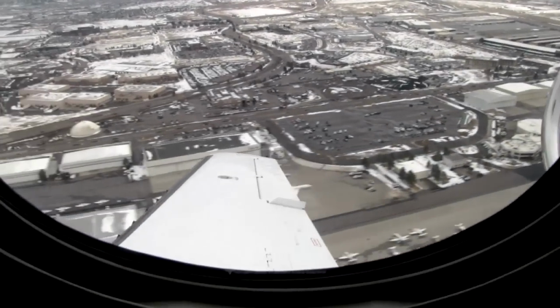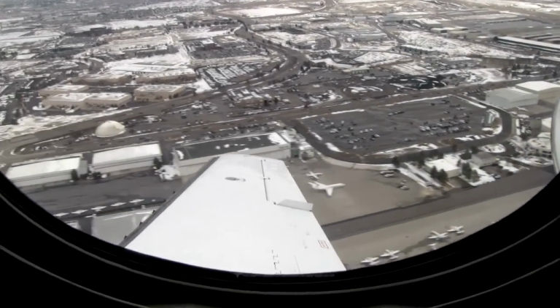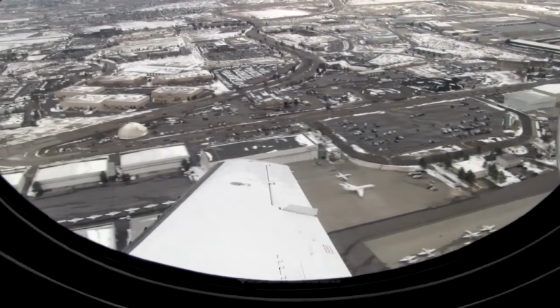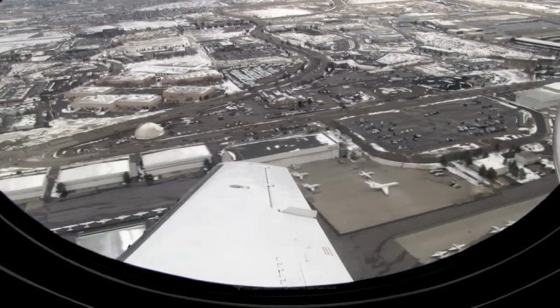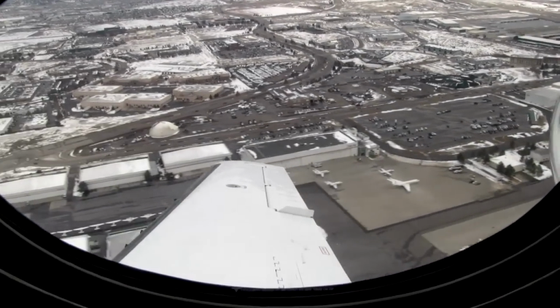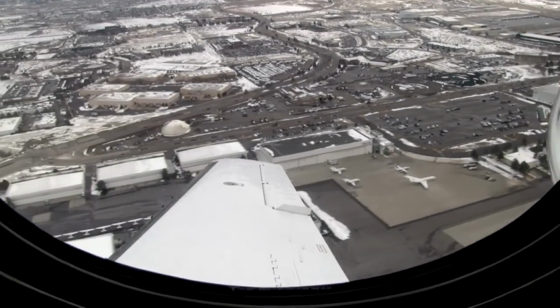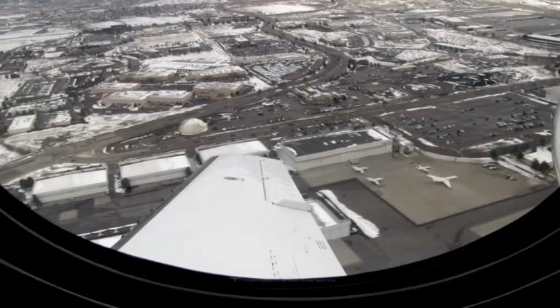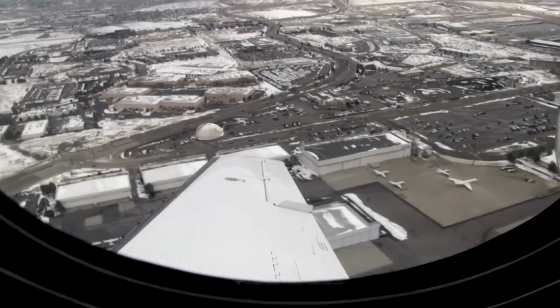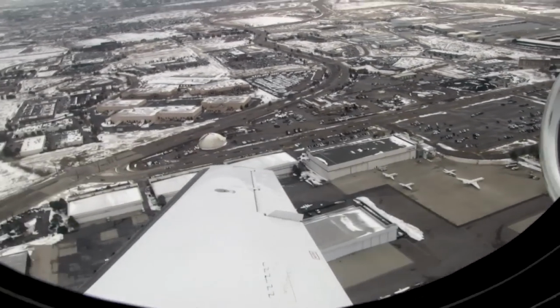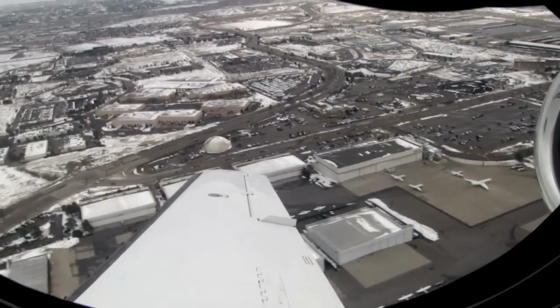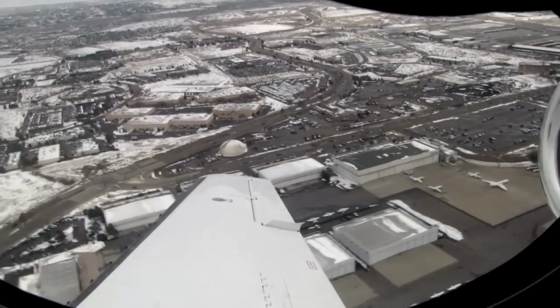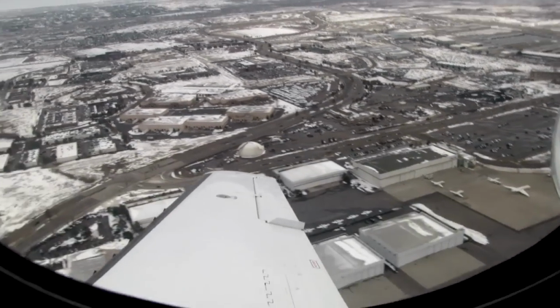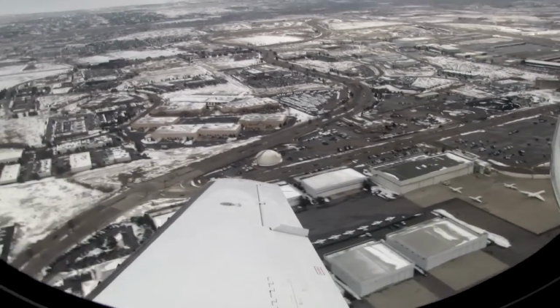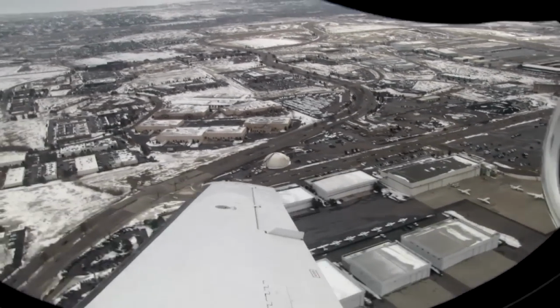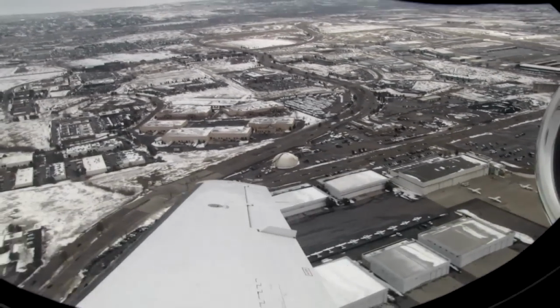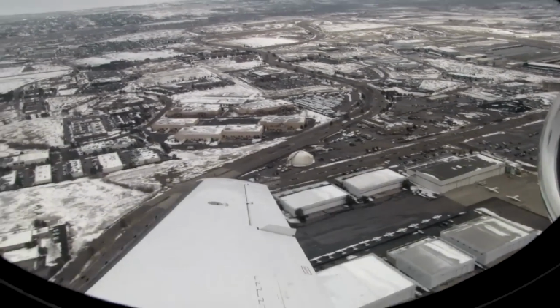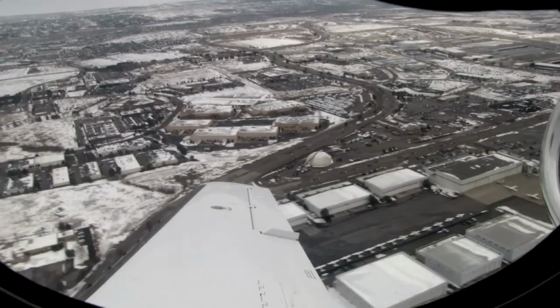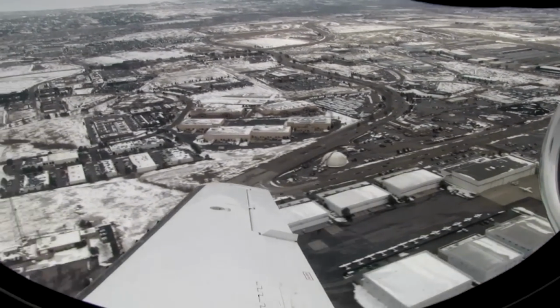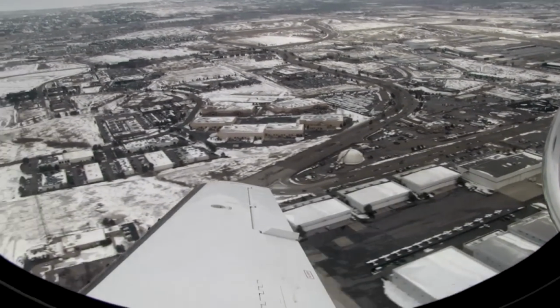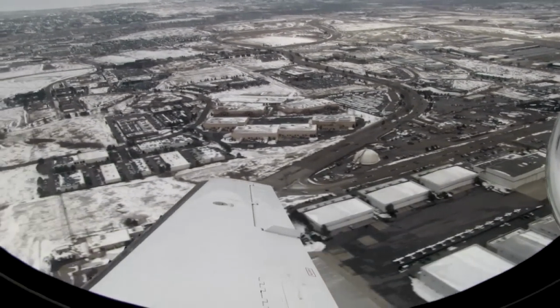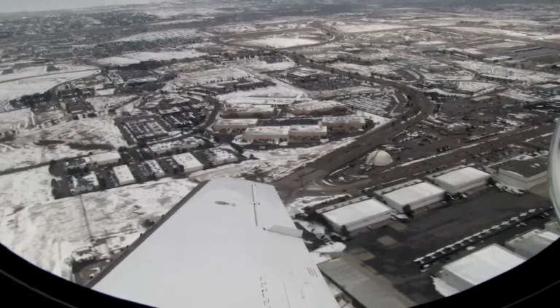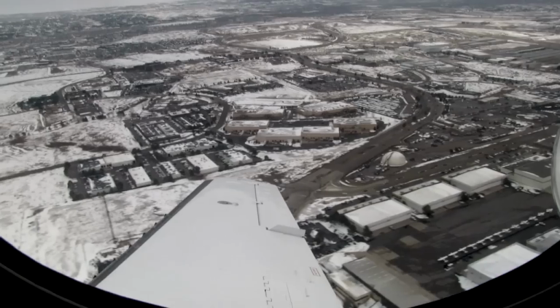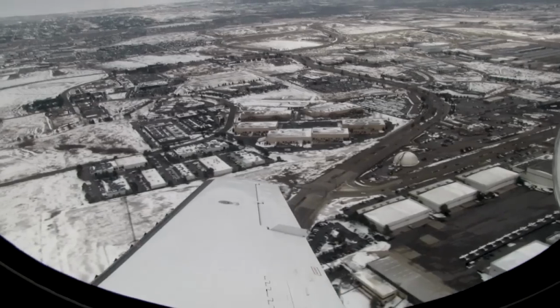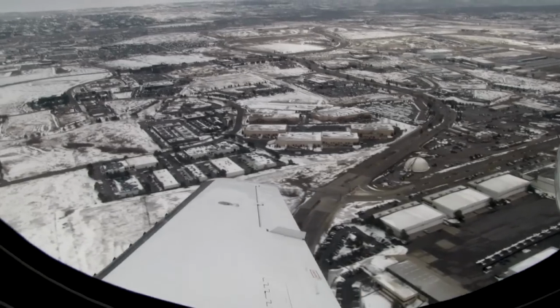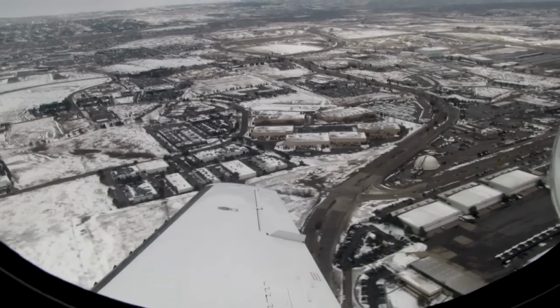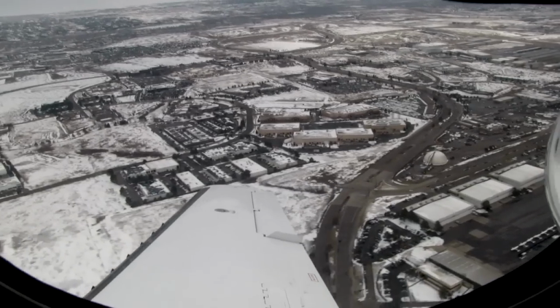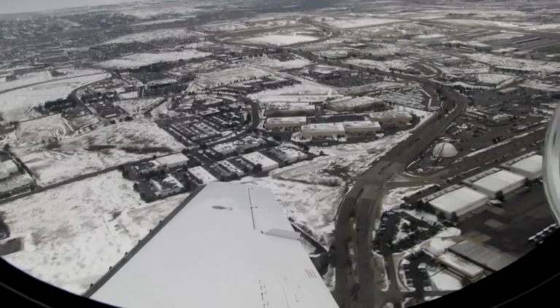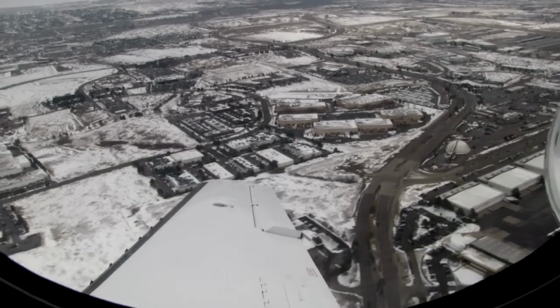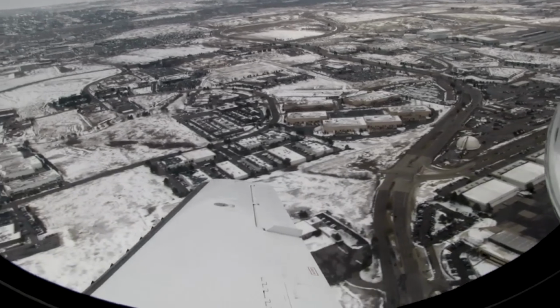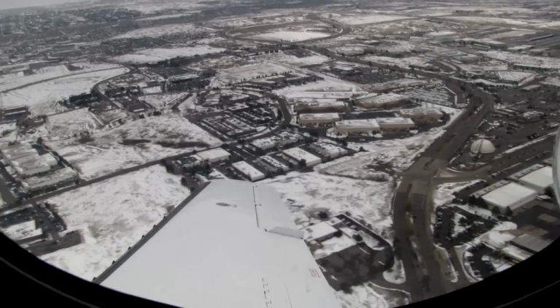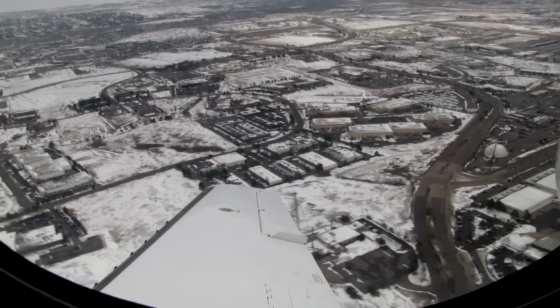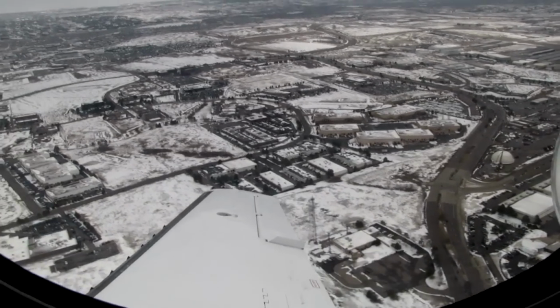The flaps are up, landing gear is up, and we're climbing out nicely out of this 6,000-foot airport.